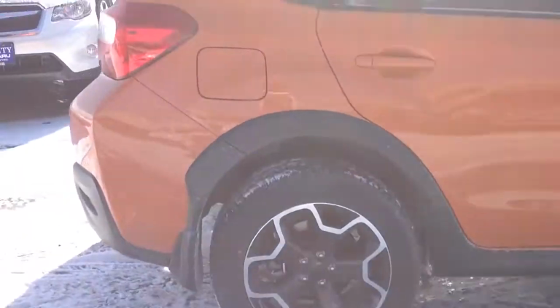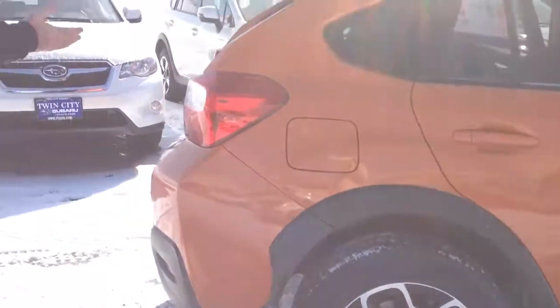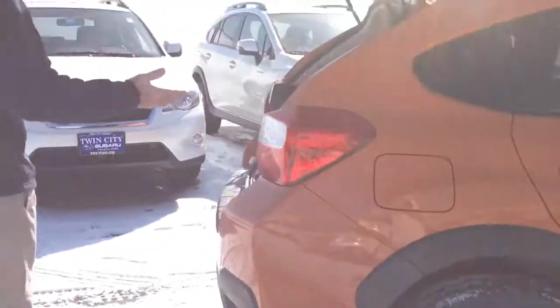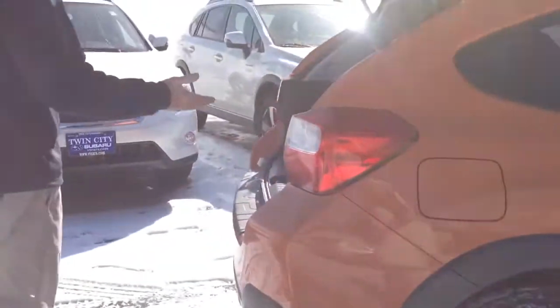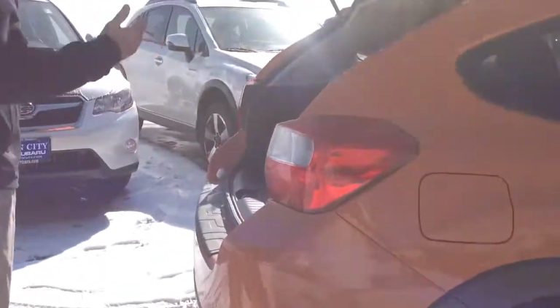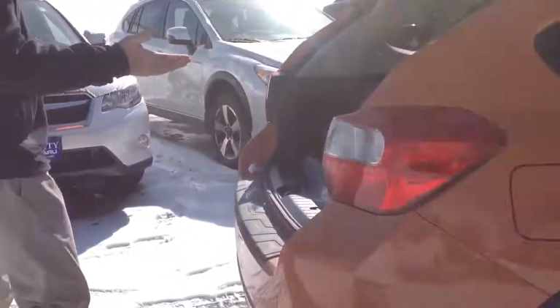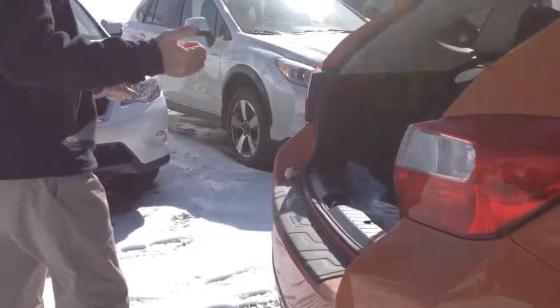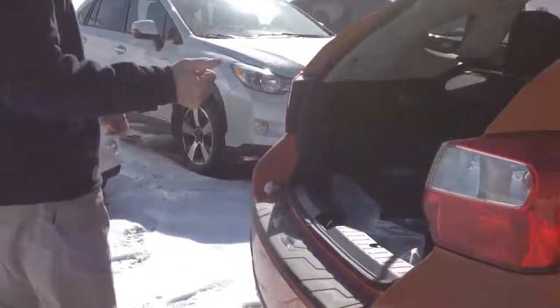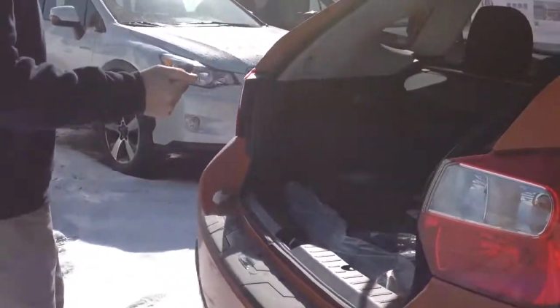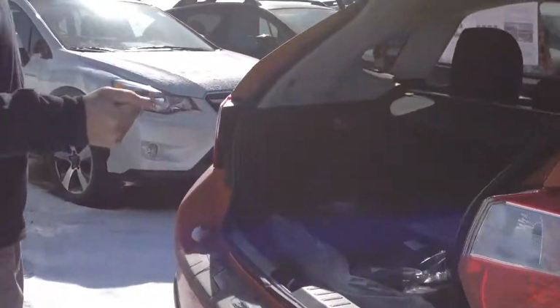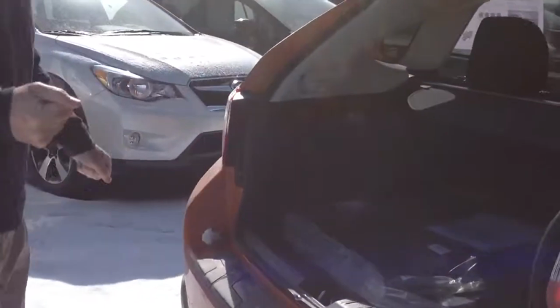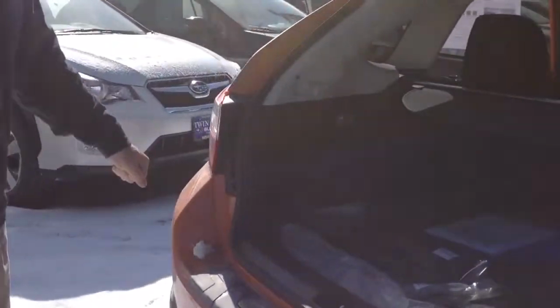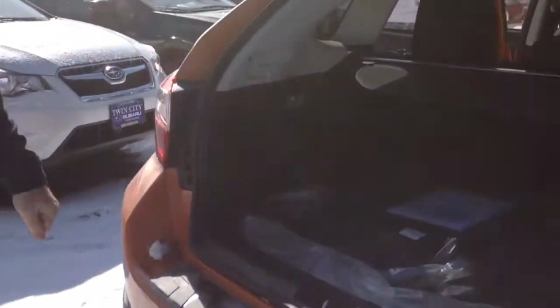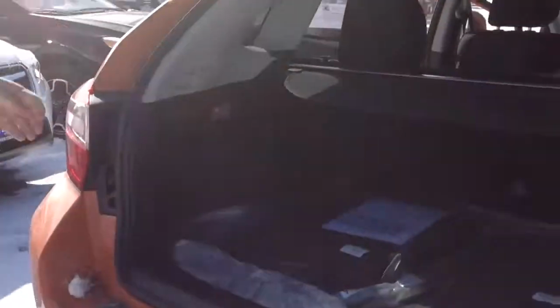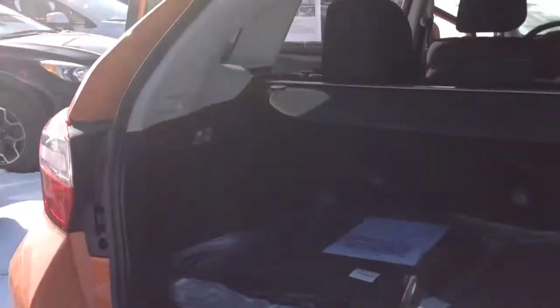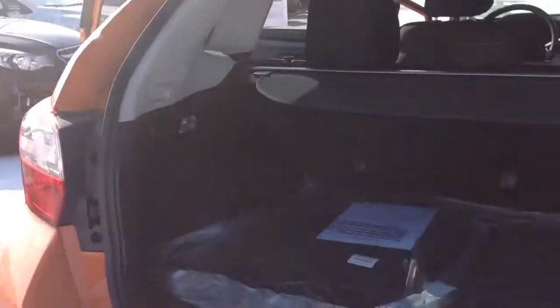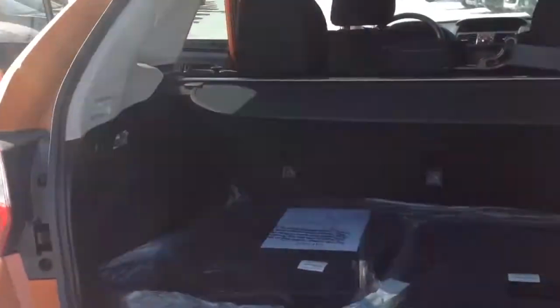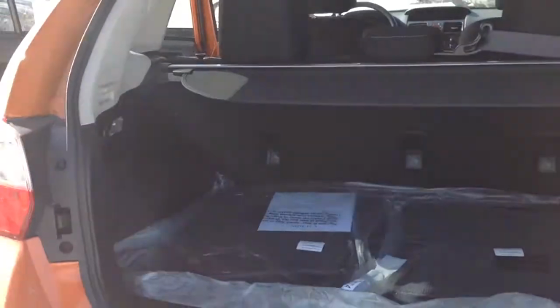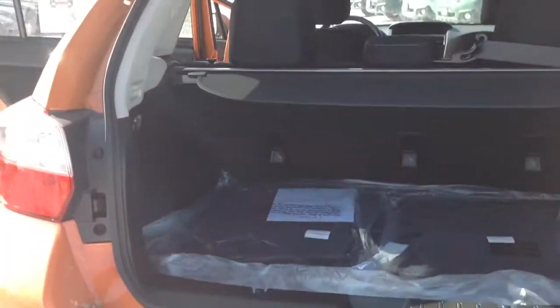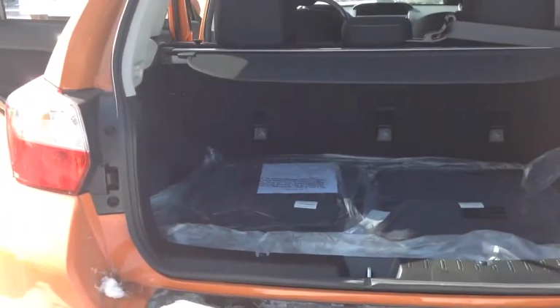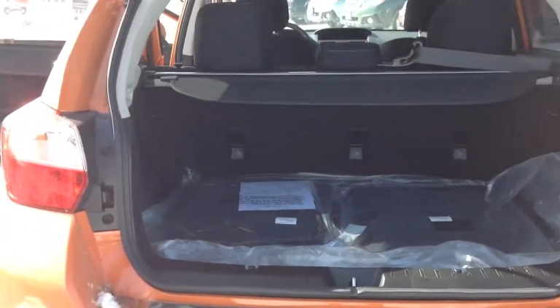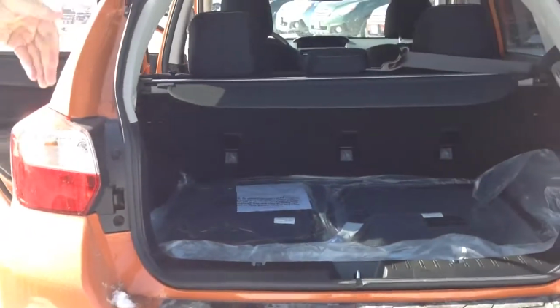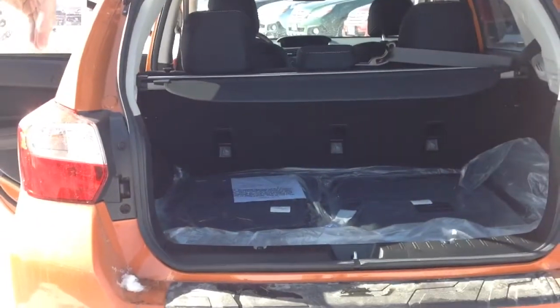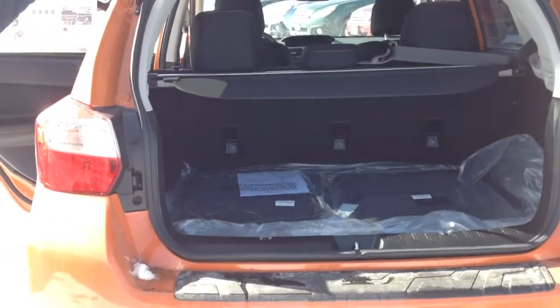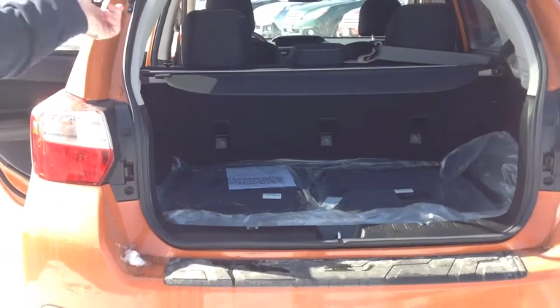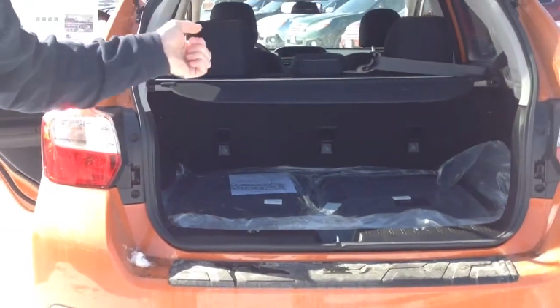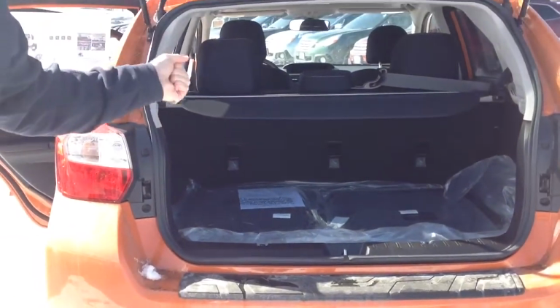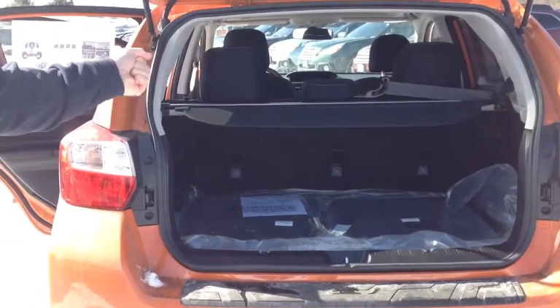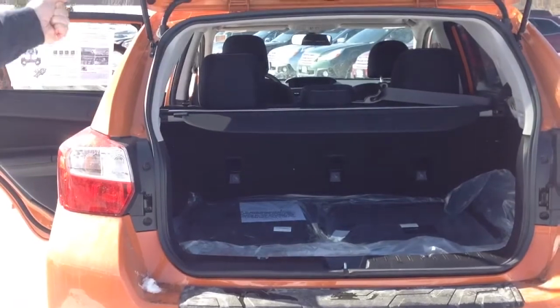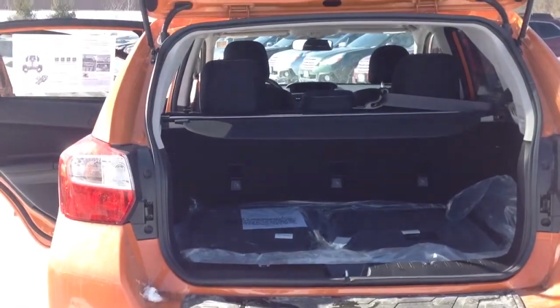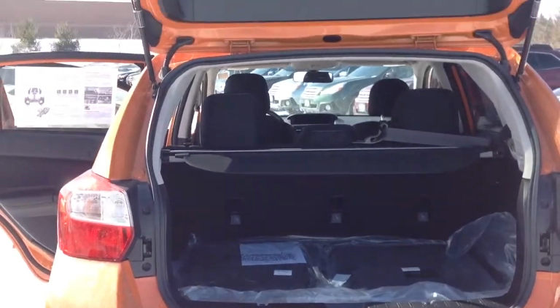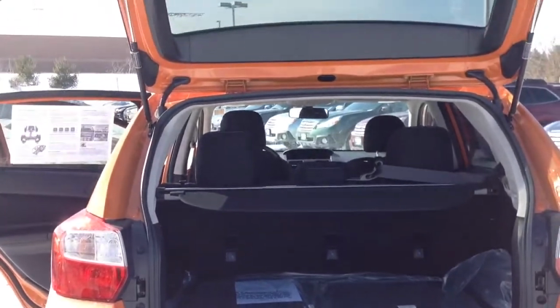Even as a smaller car, there's great cargo room in the back. As you can see, with the seats folded up you've got plenty of room, and you can fold the seats down as well if you need that capability.